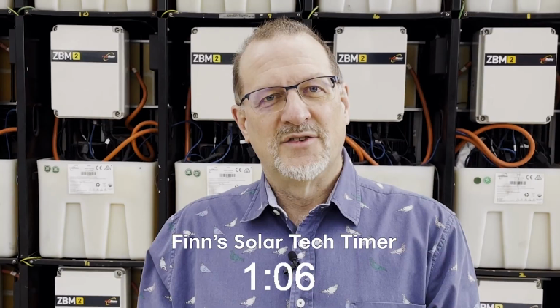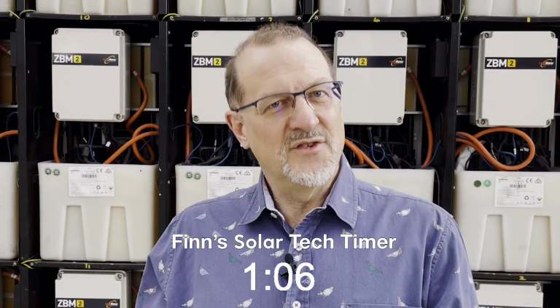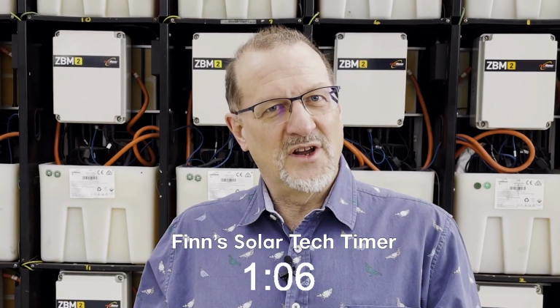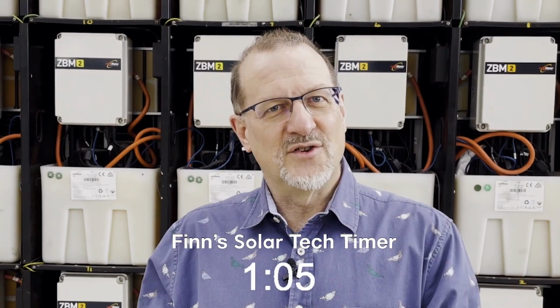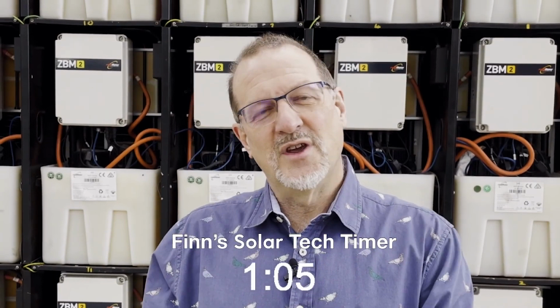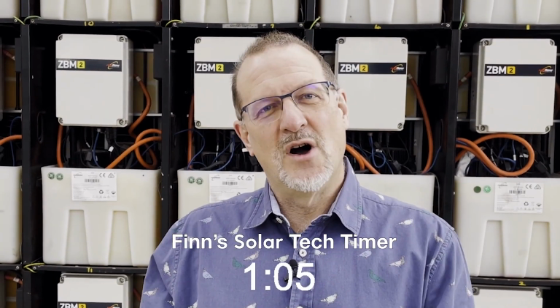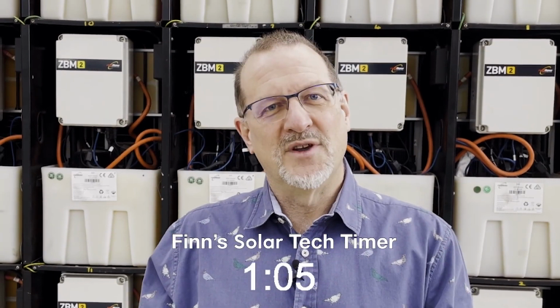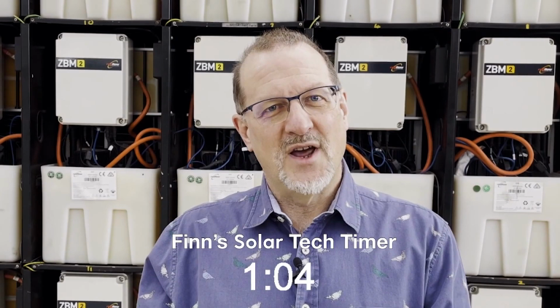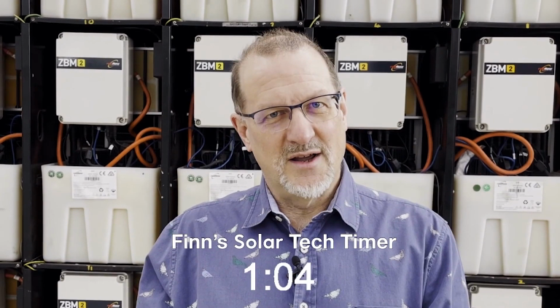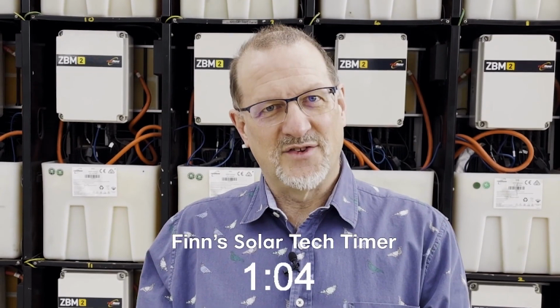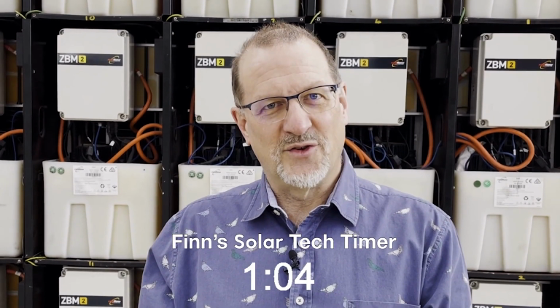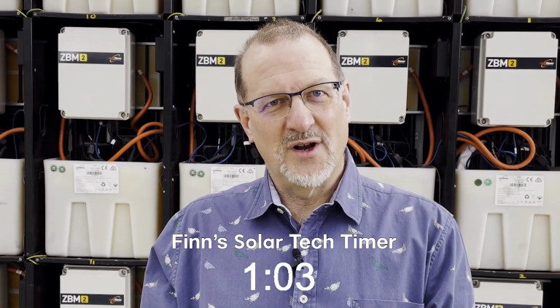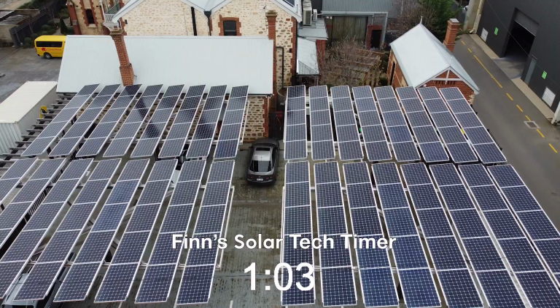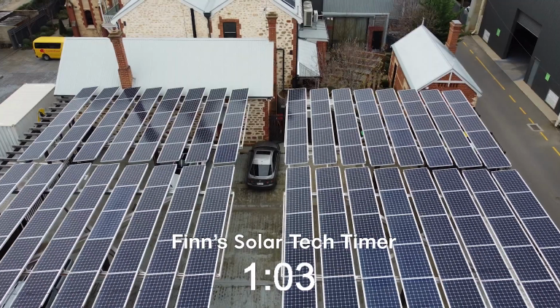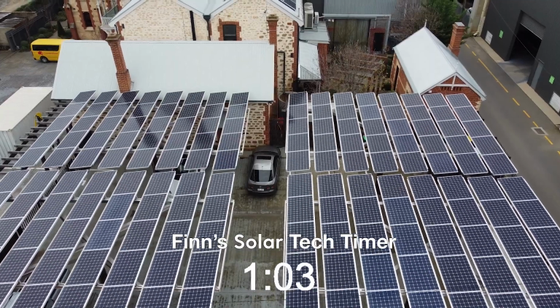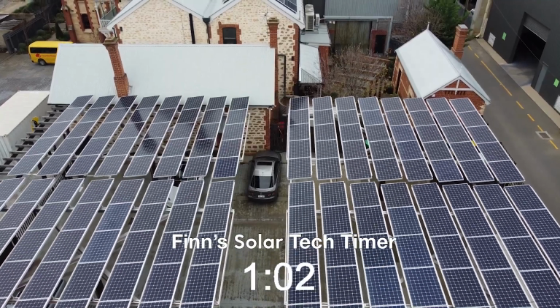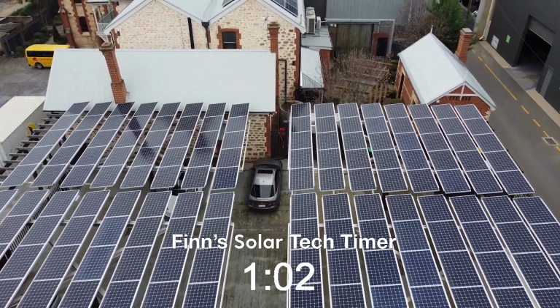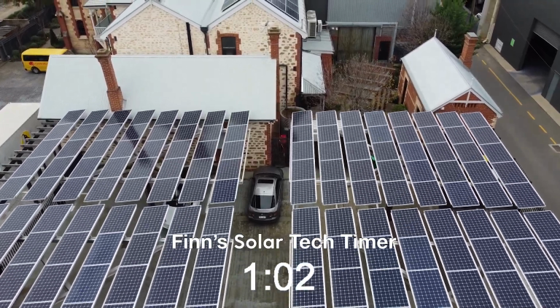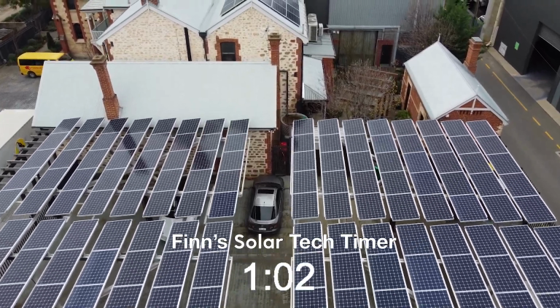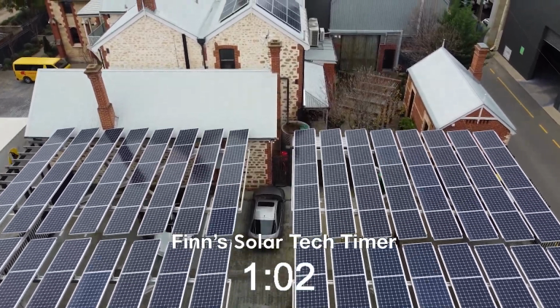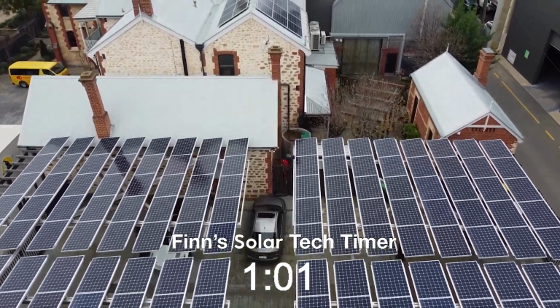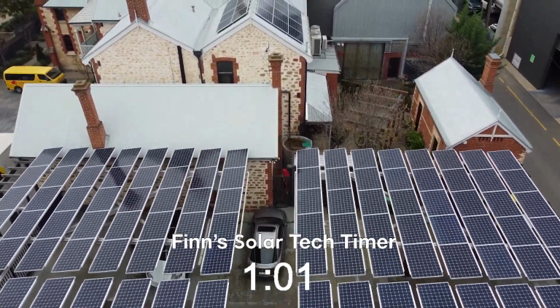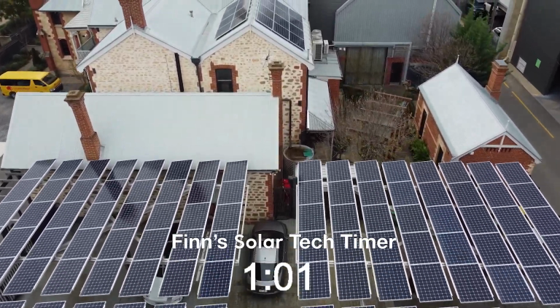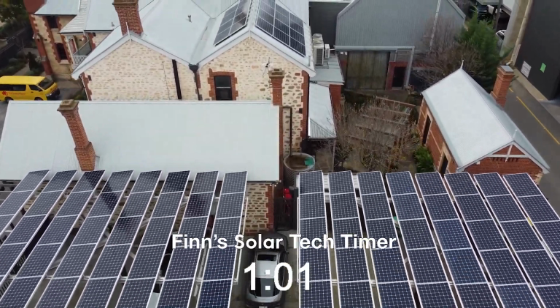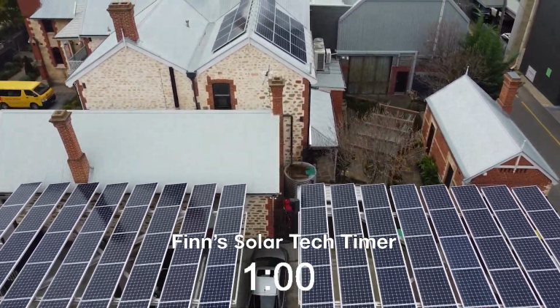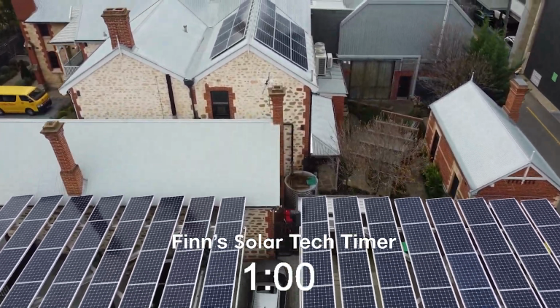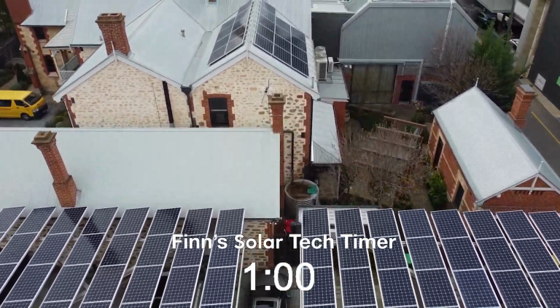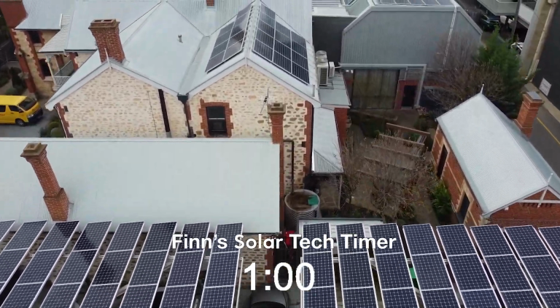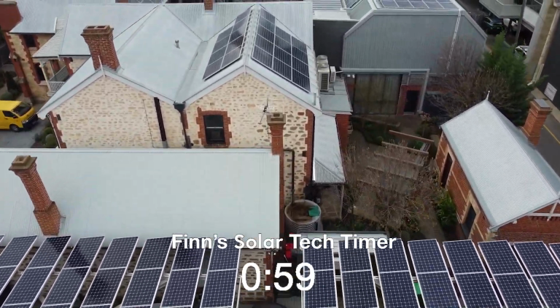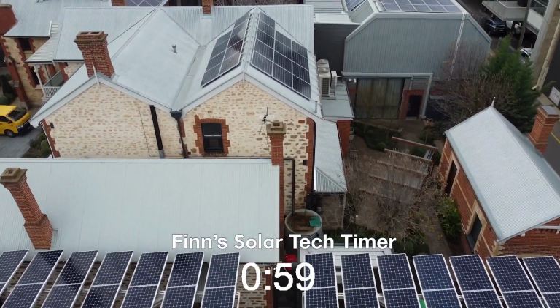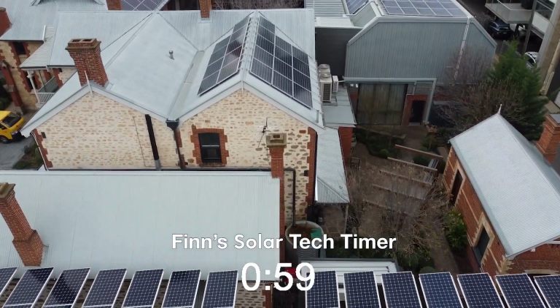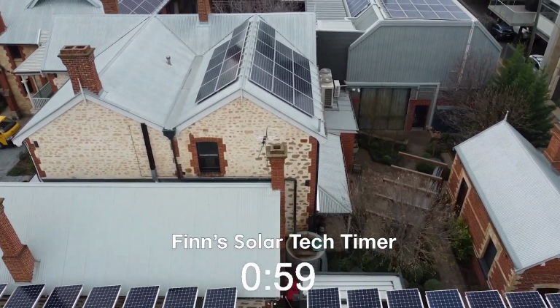The installation you can see behind me is in Adelaide in South Australia, and it's hooked onto solar and is running an office building that we have in Adelaide.